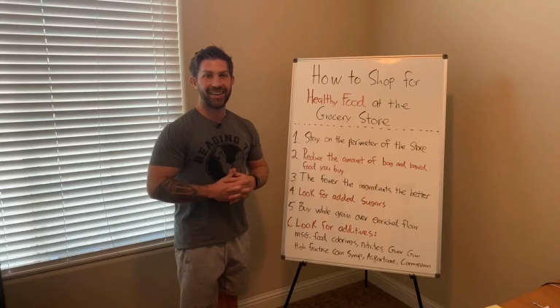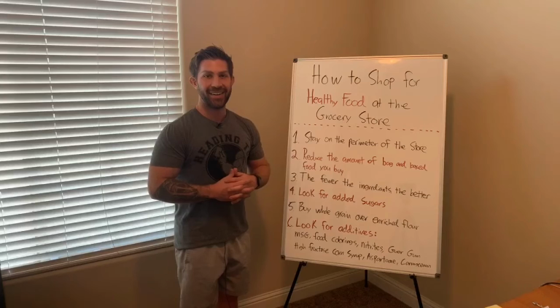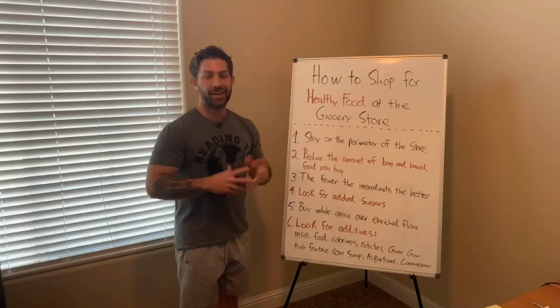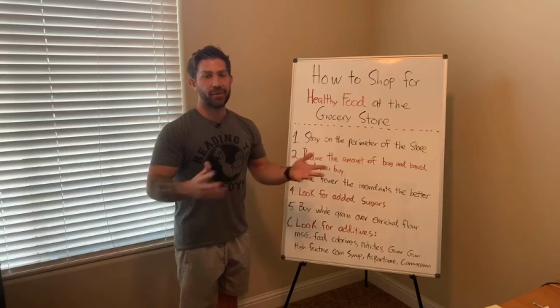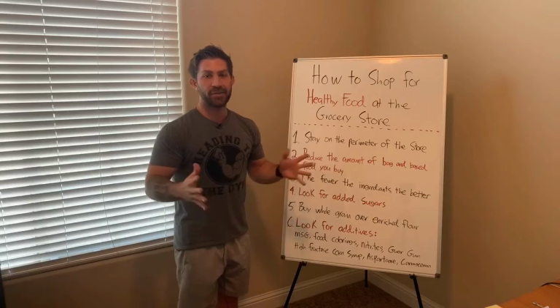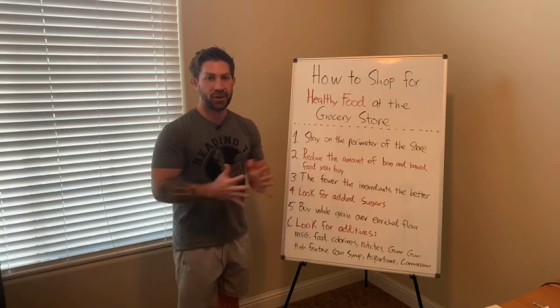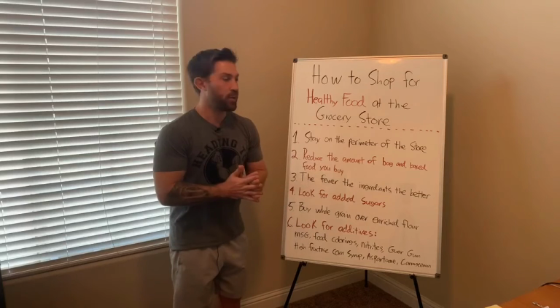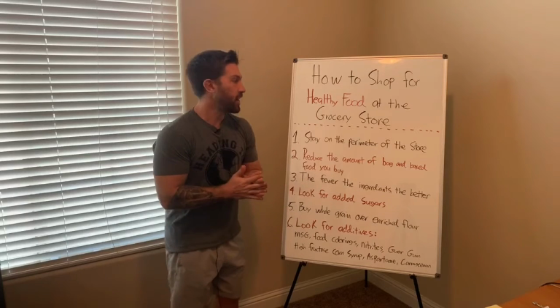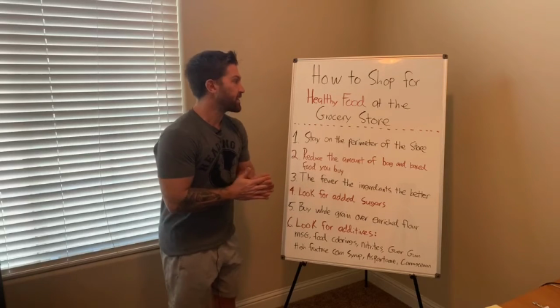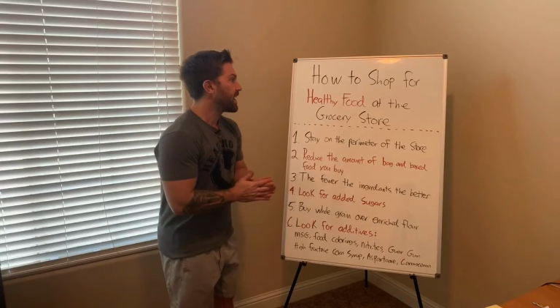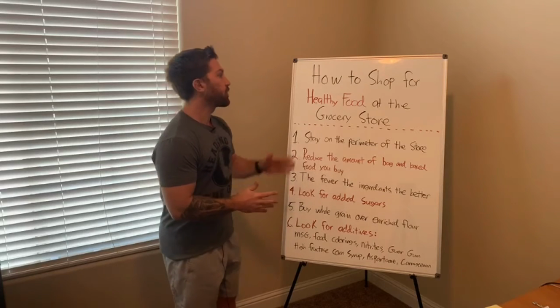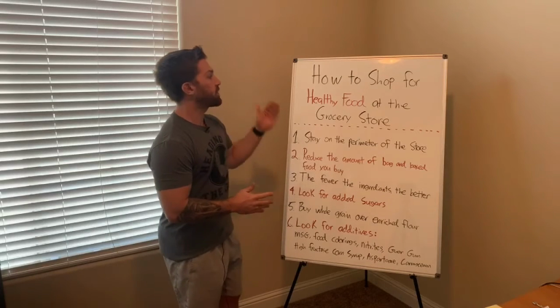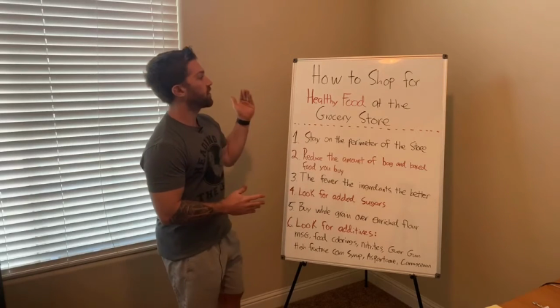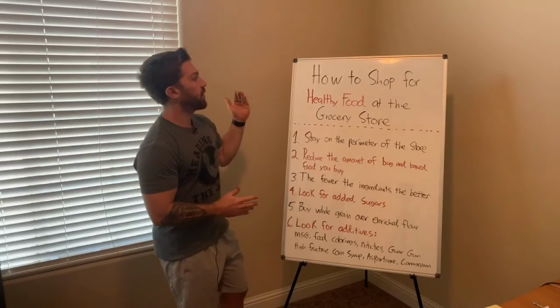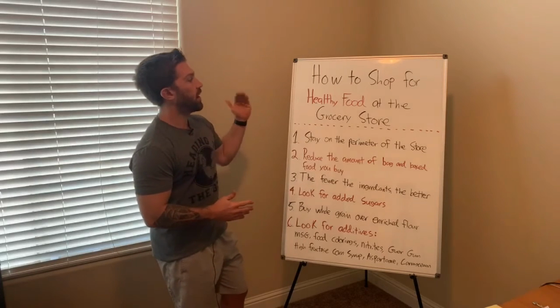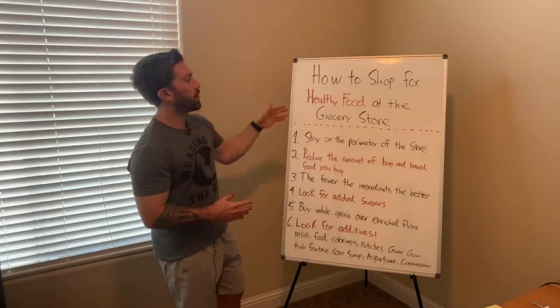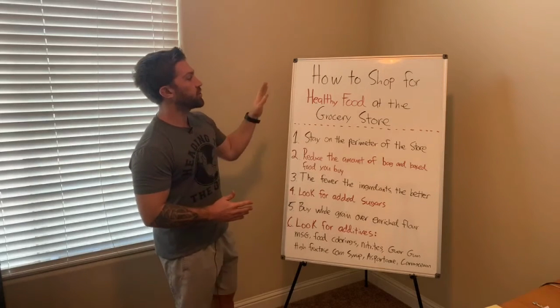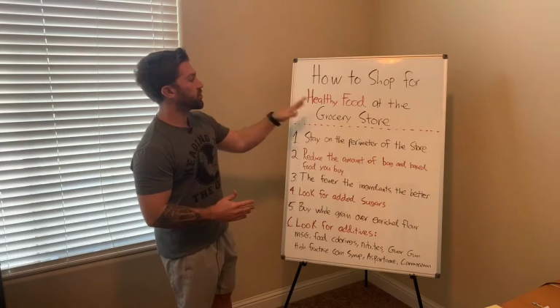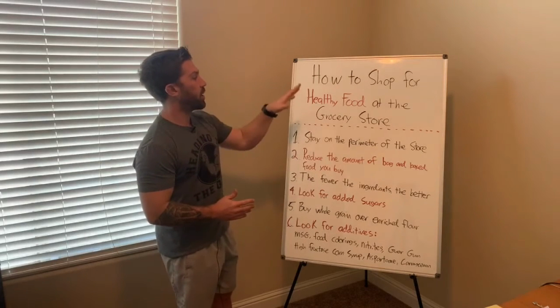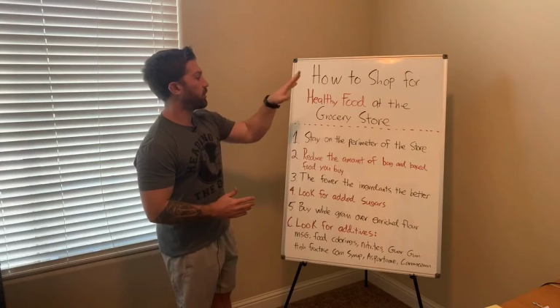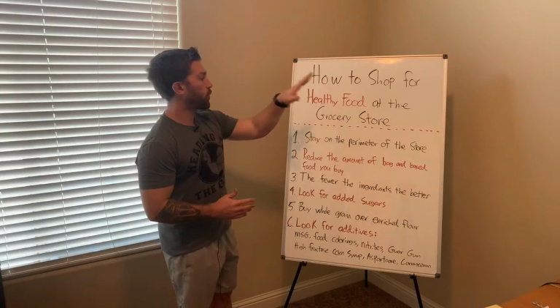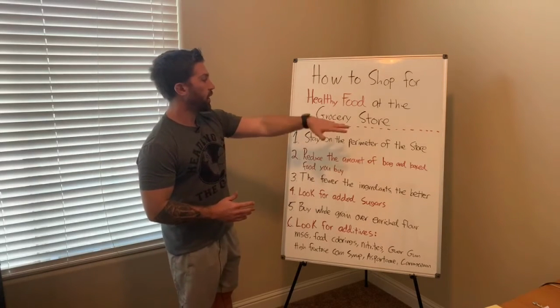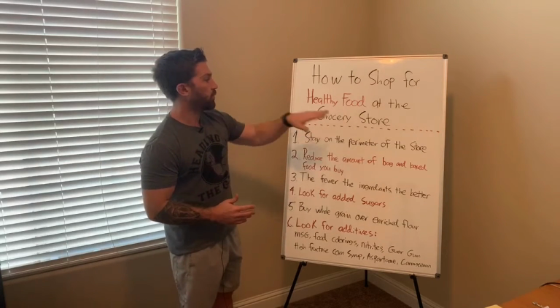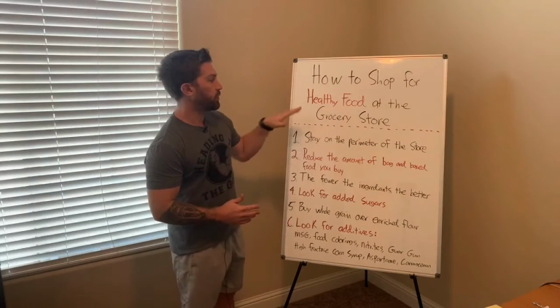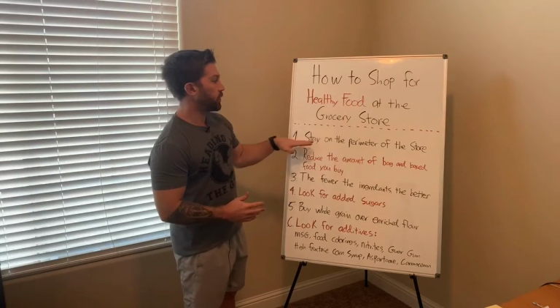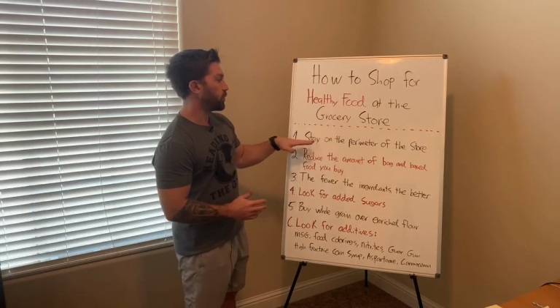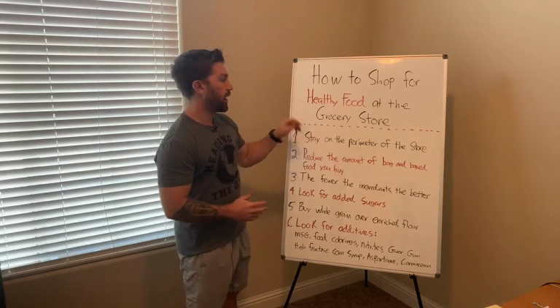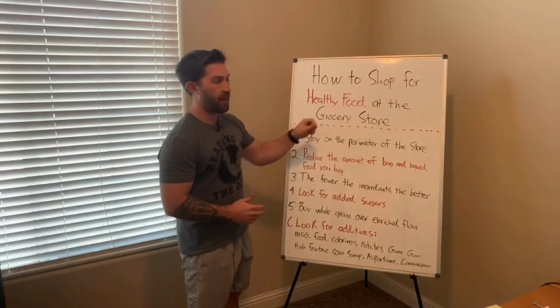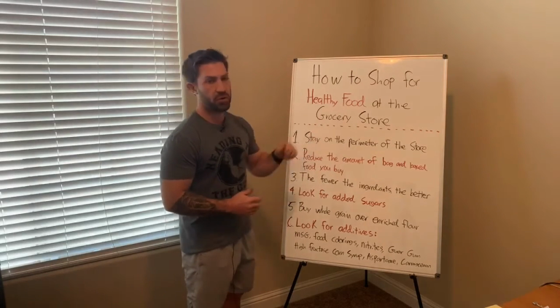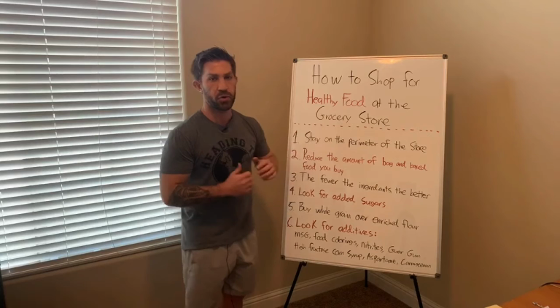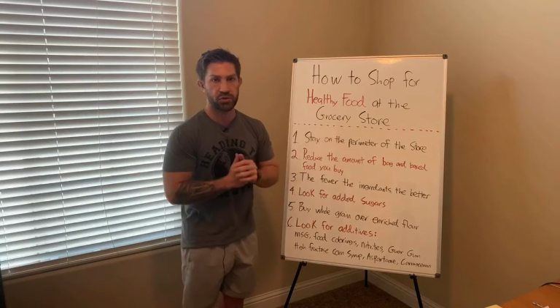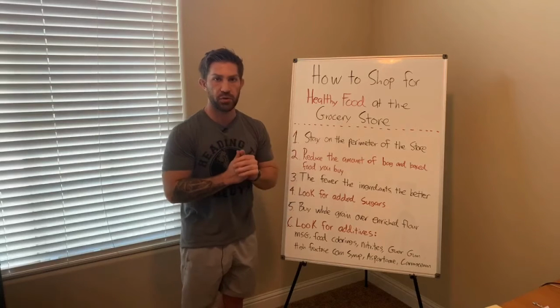Hey everyone, how's it going? Today we're going to be talking about how to shop for healthy food at the grocery store.